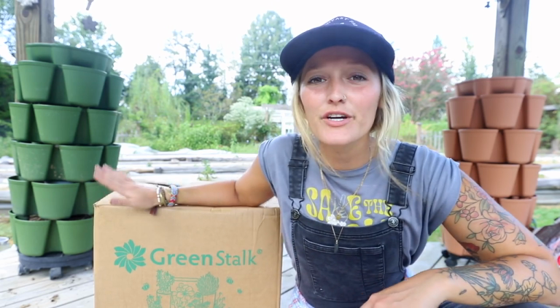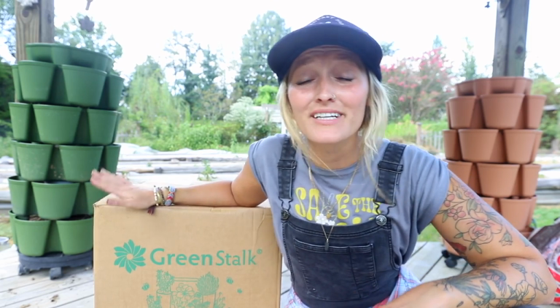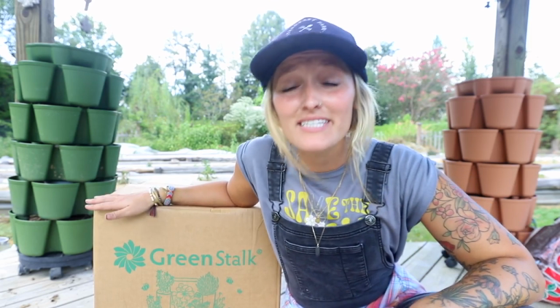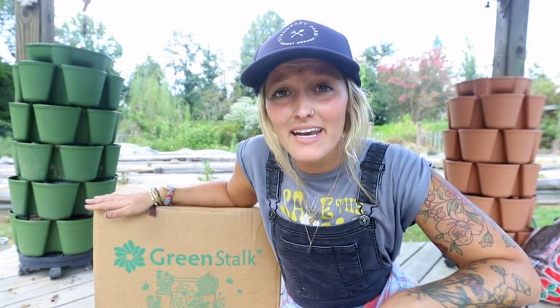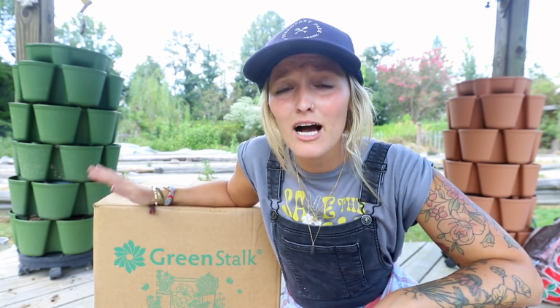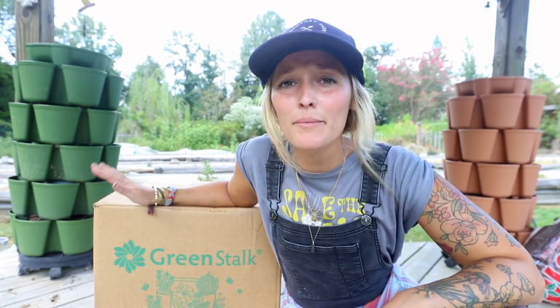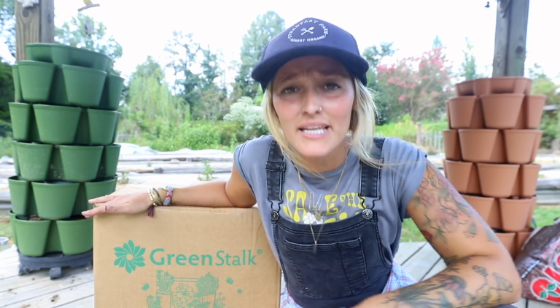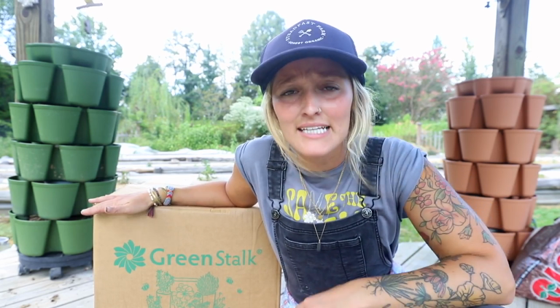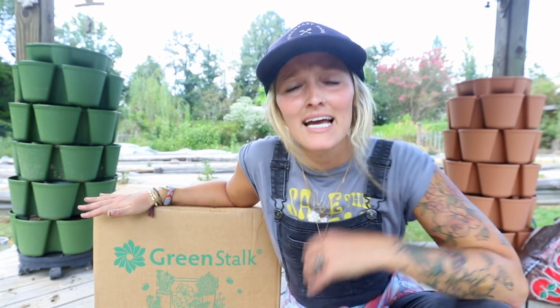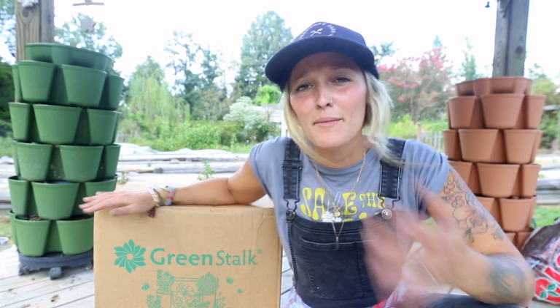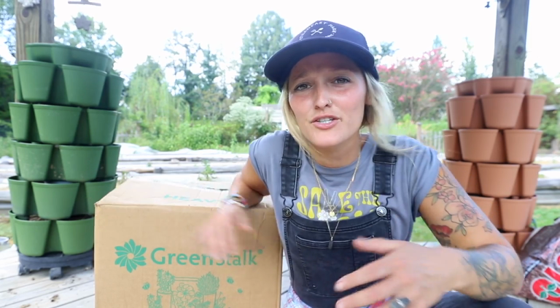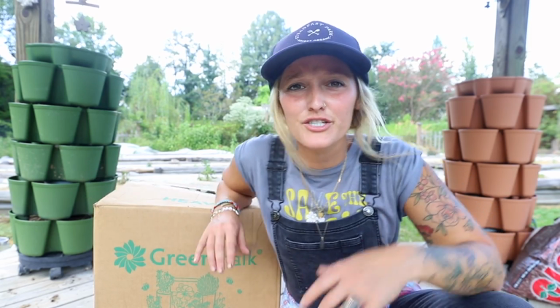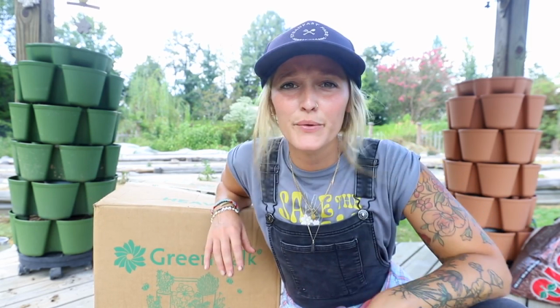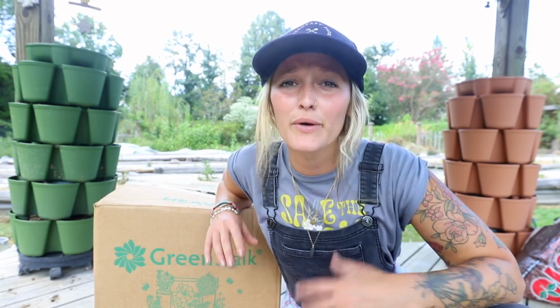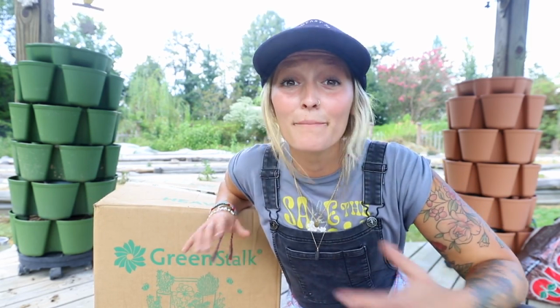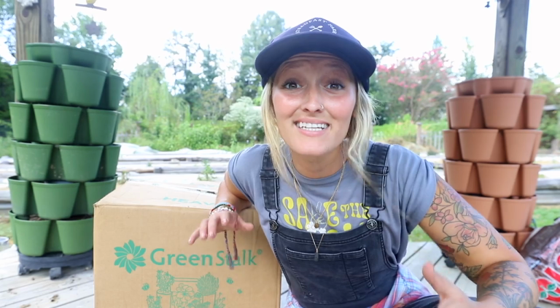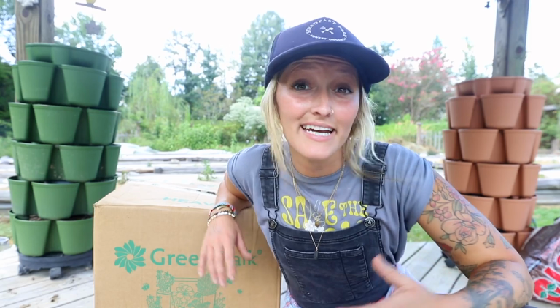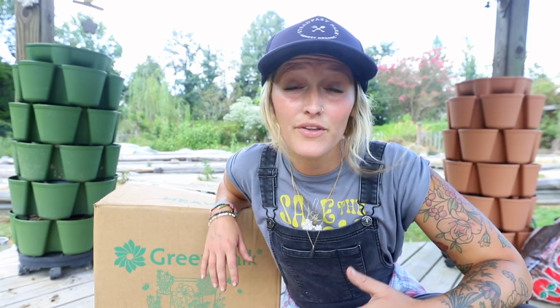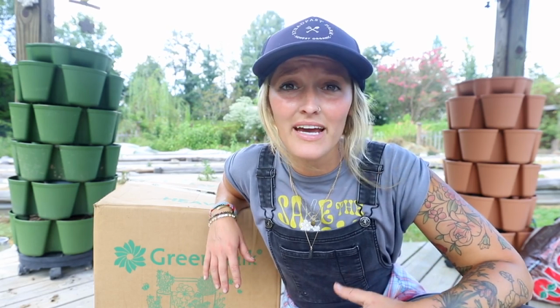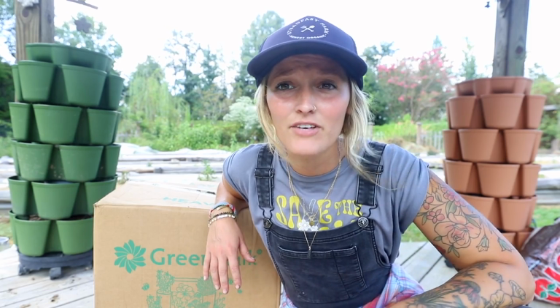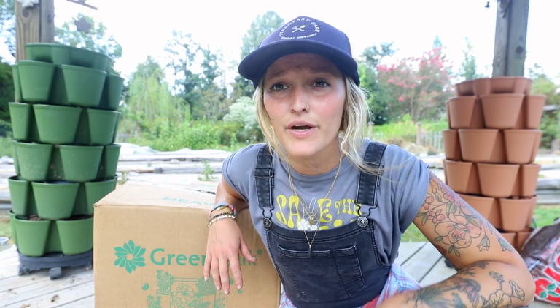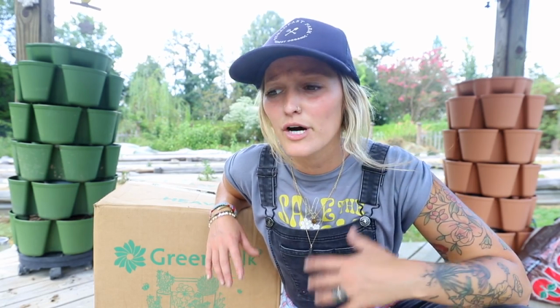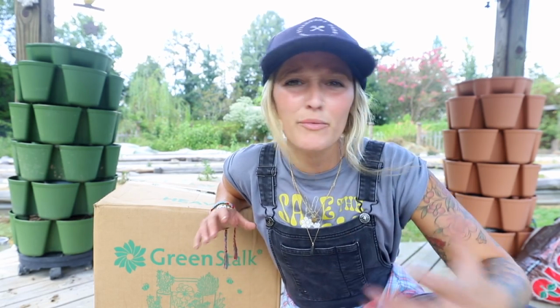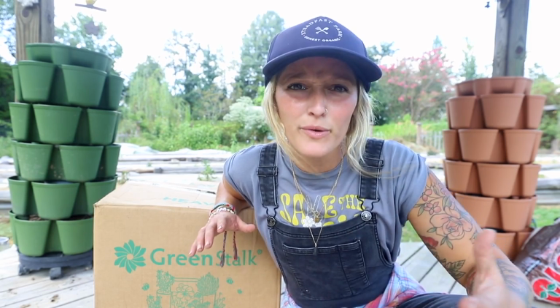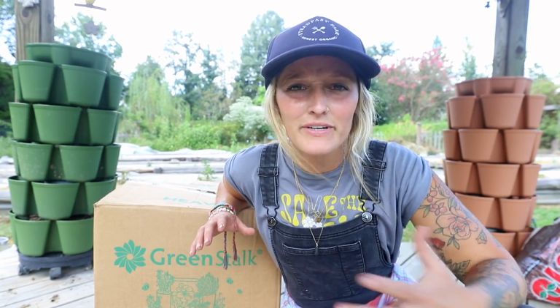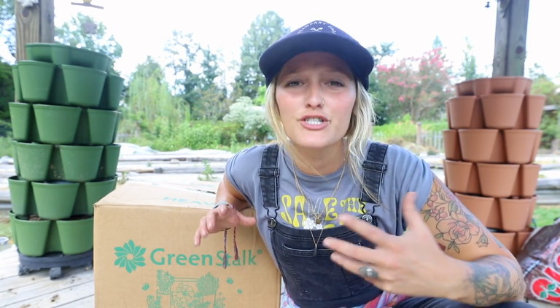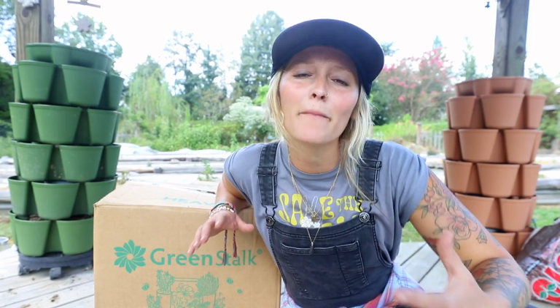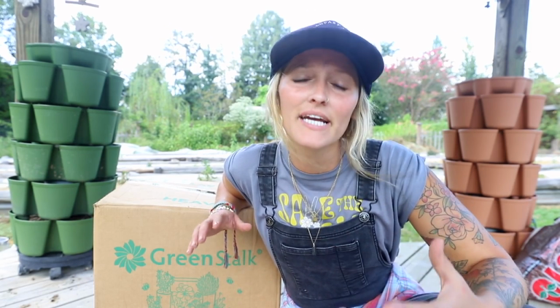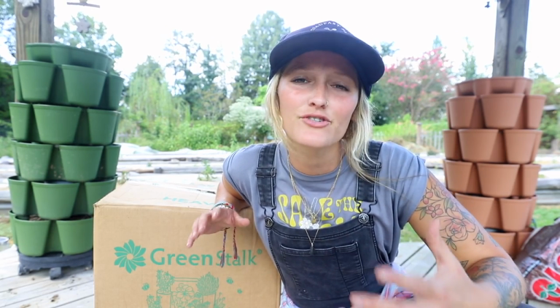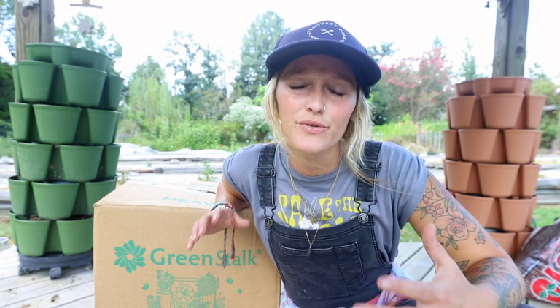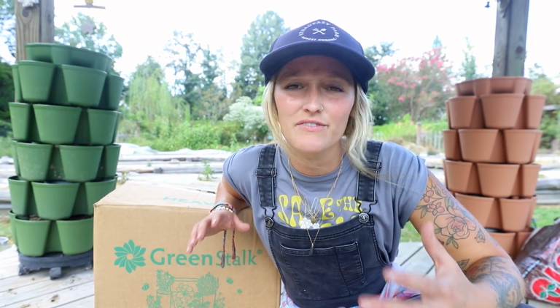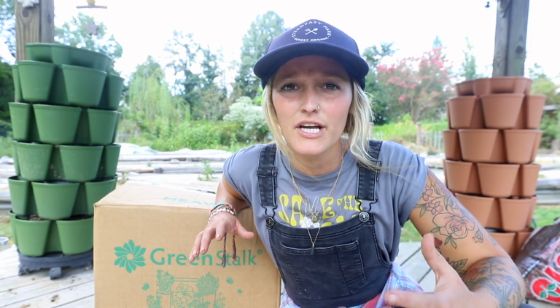Today I'm going to be talking to you guys about vertical gardening with Green Stalk planters. We are going to set up plants, and I'm also going to share with you a big sale that they have going on.